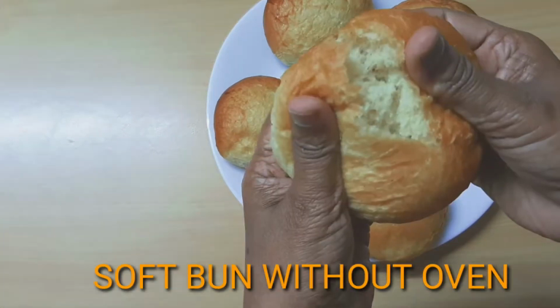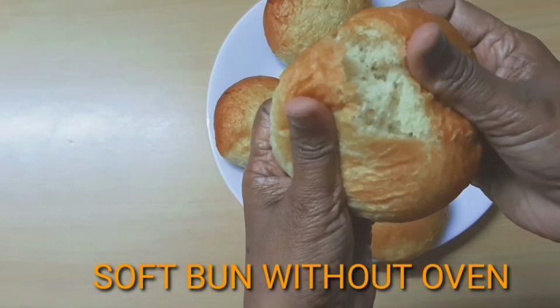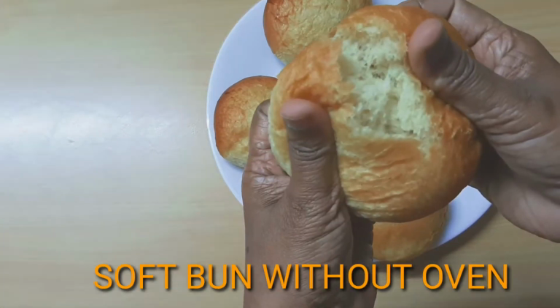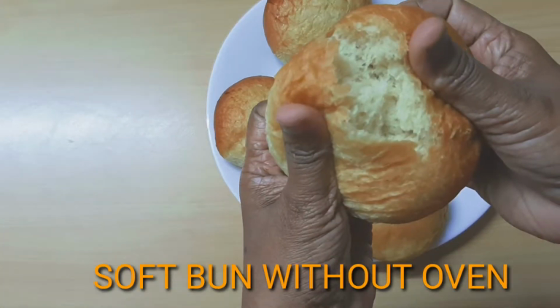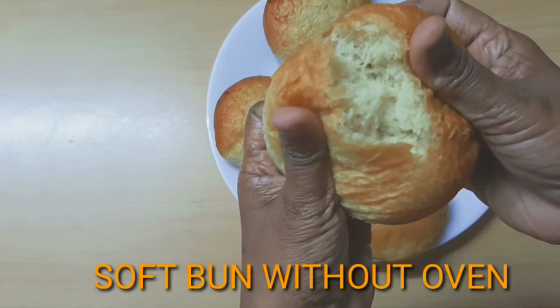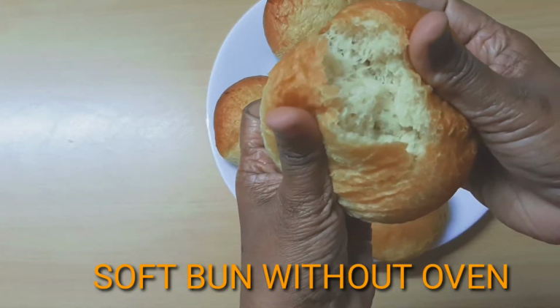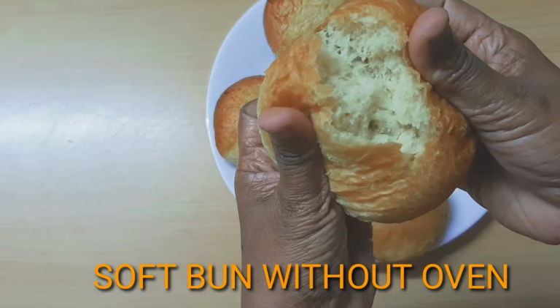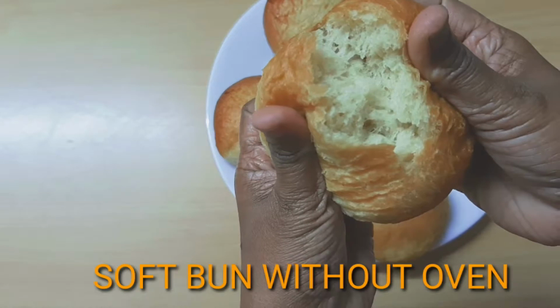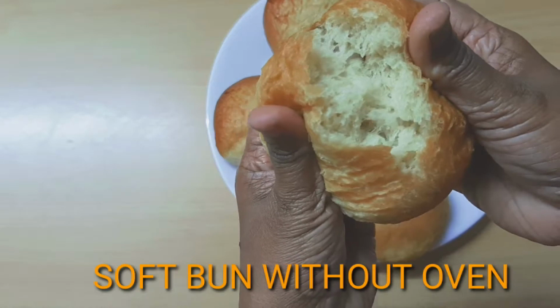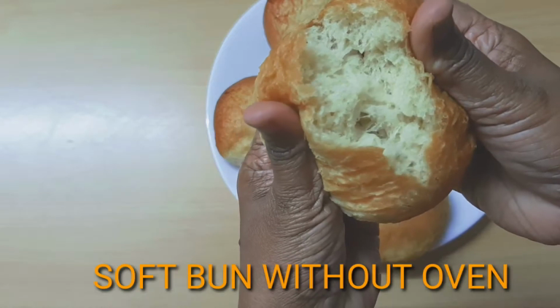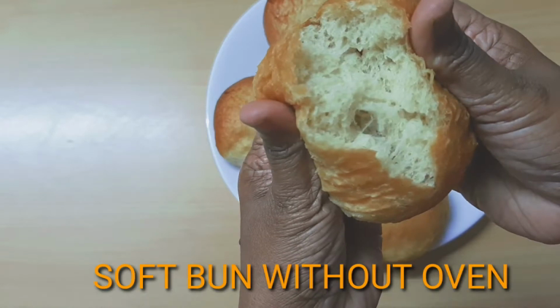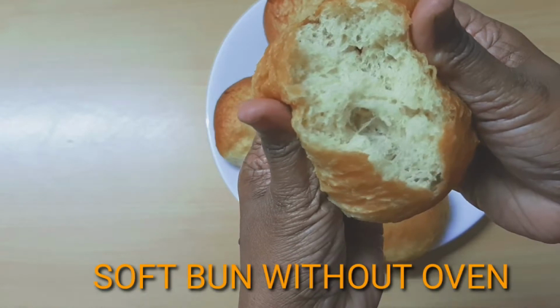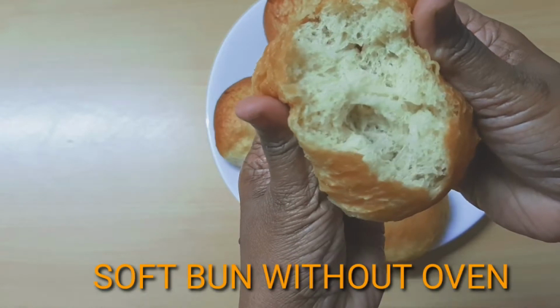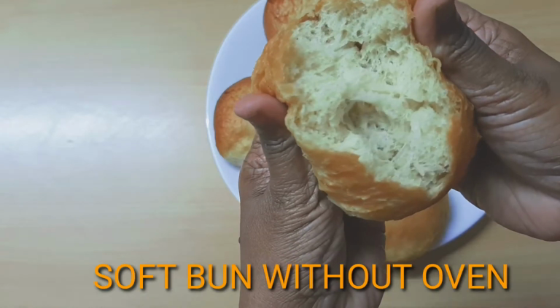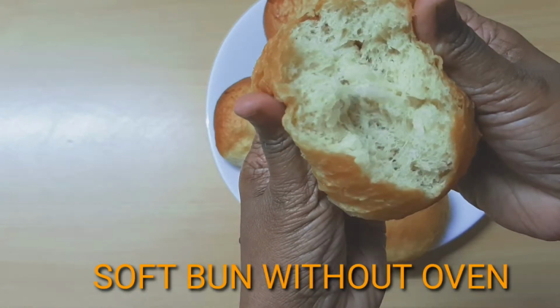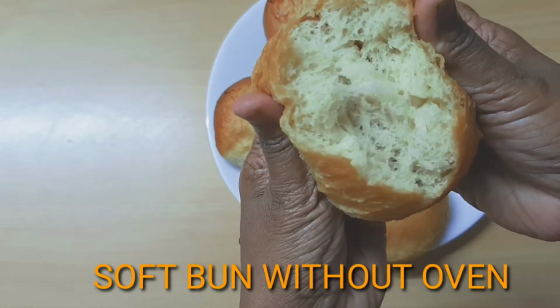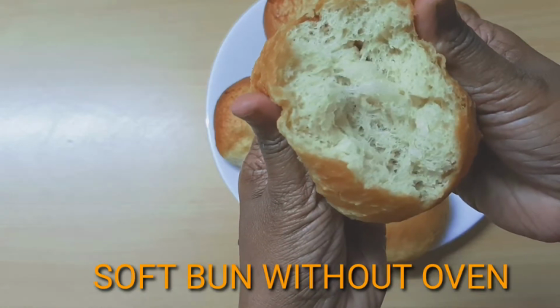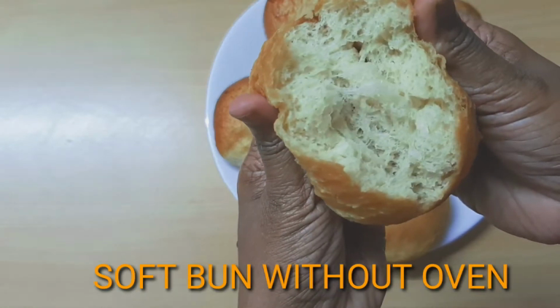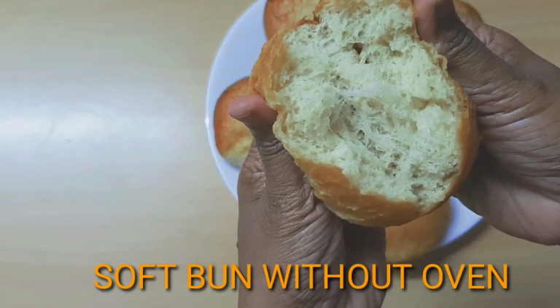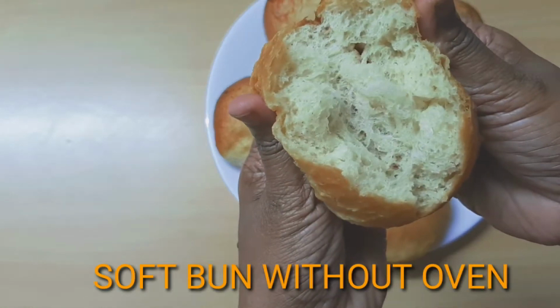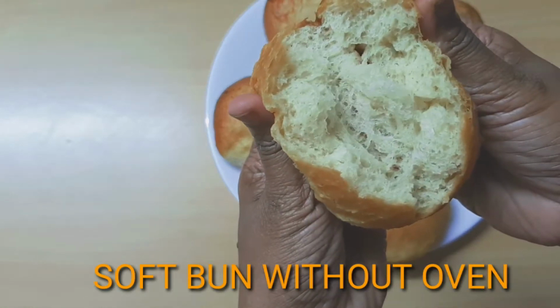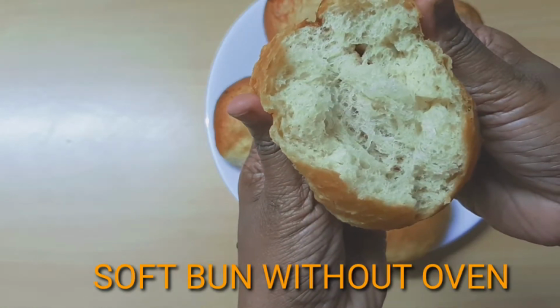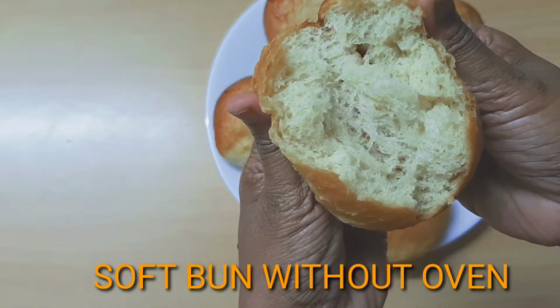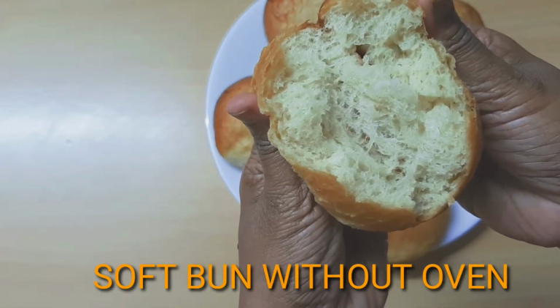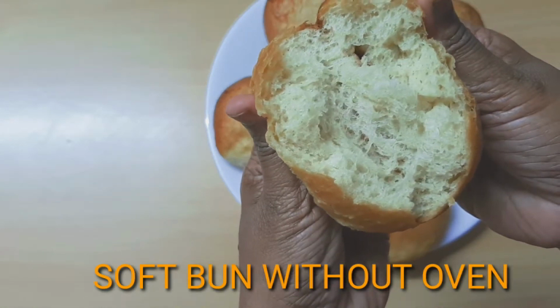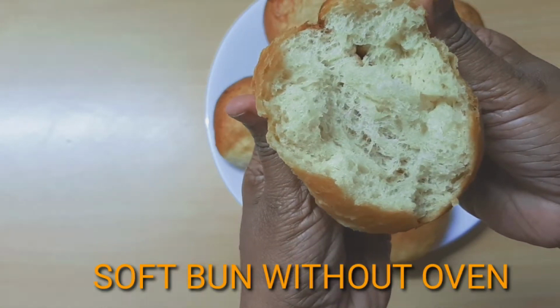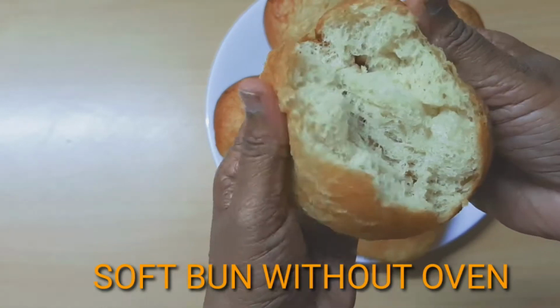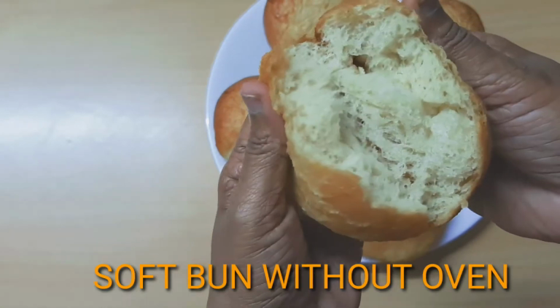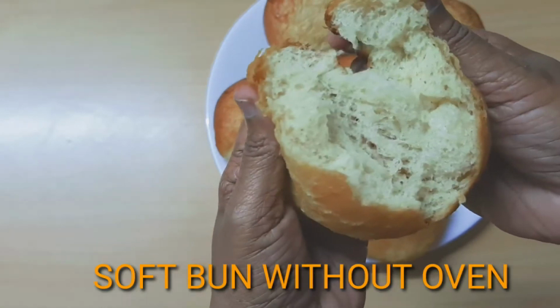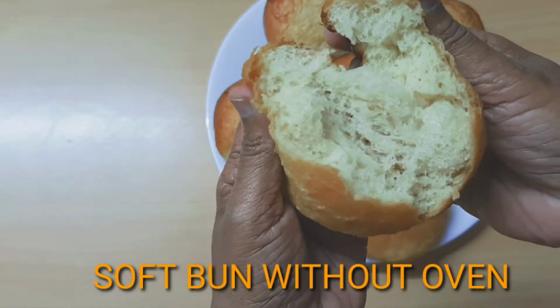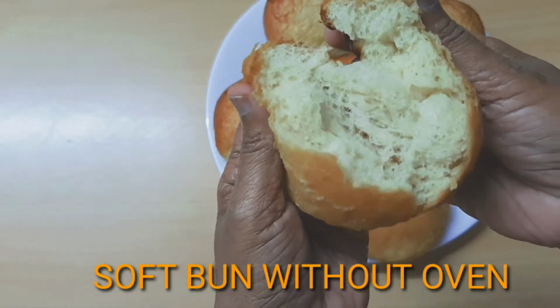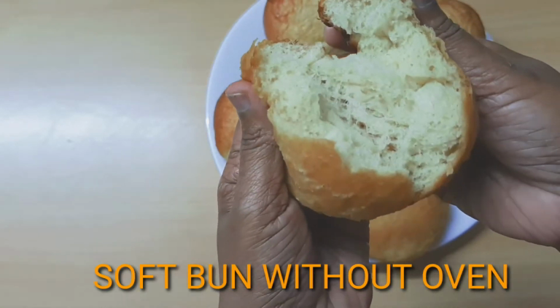It is a soft recipe that is made in the baking. It is a golden color and it is a soft recipe.